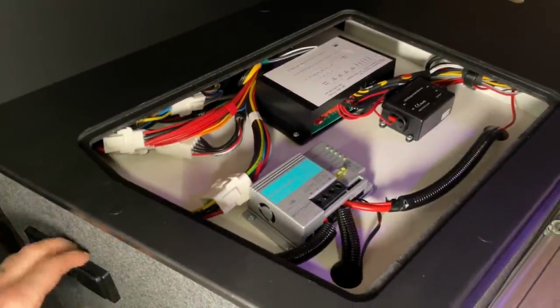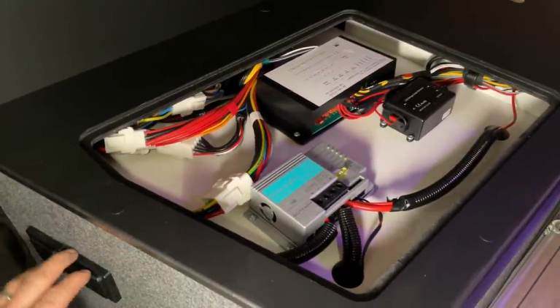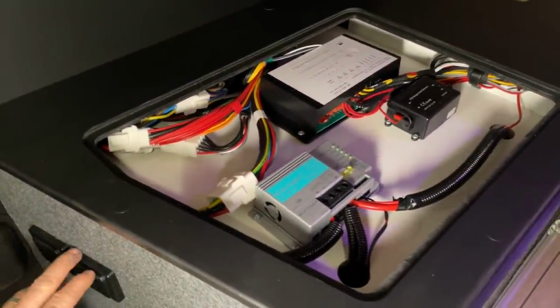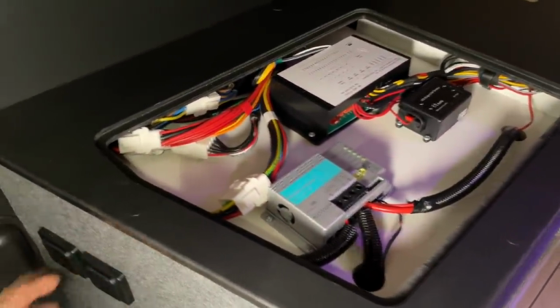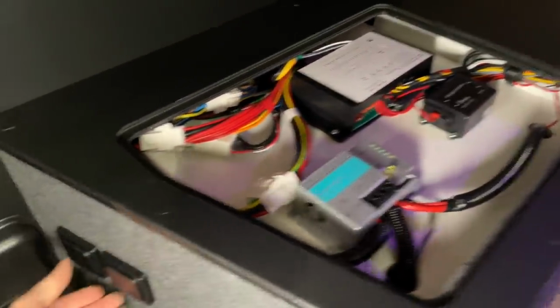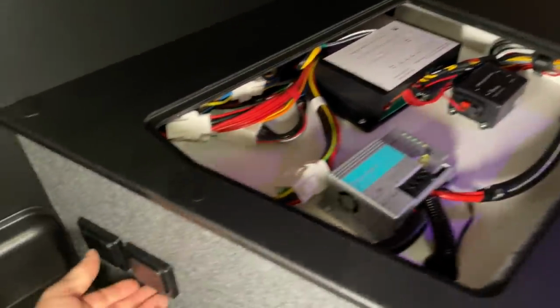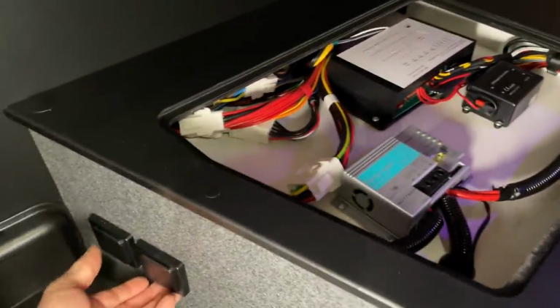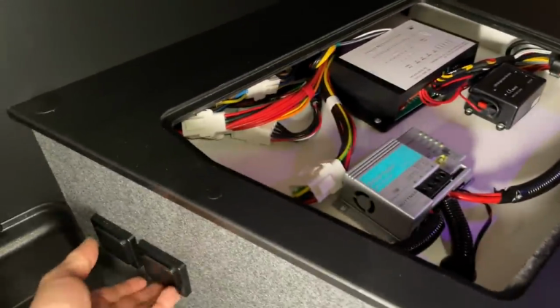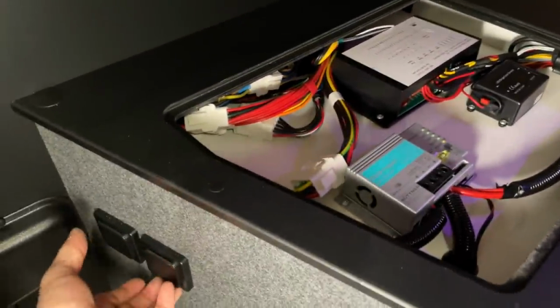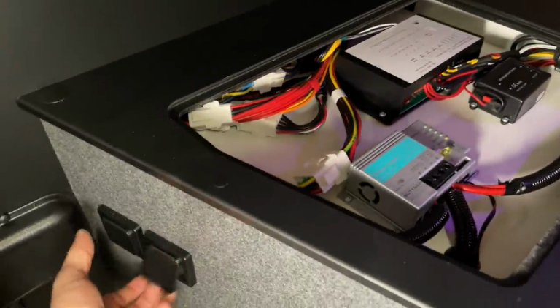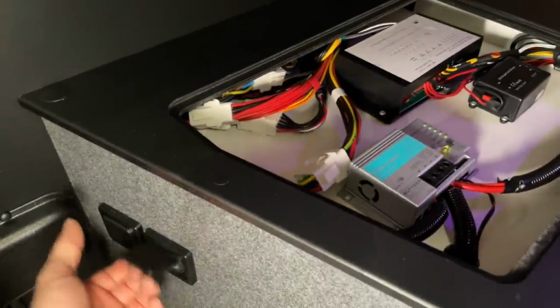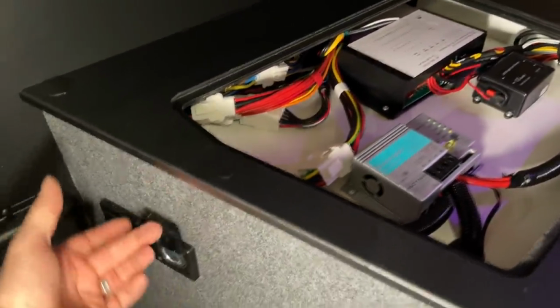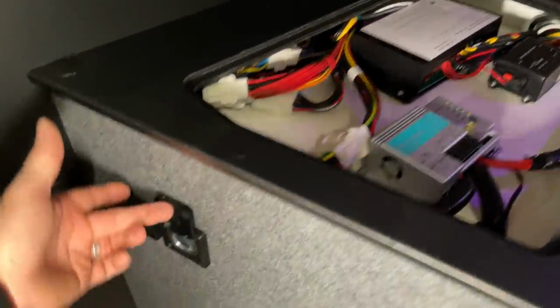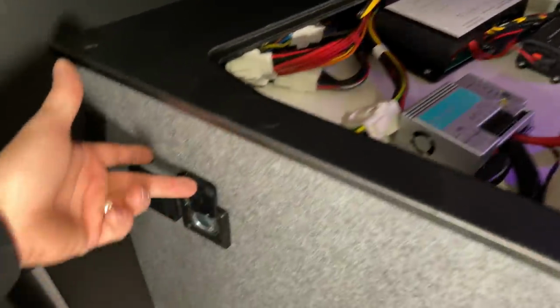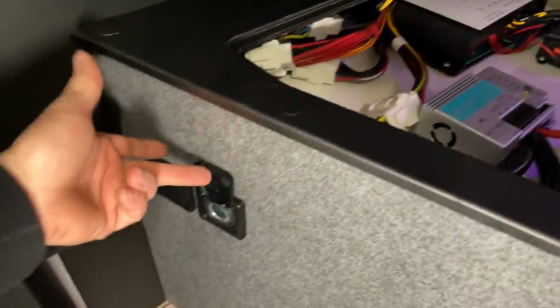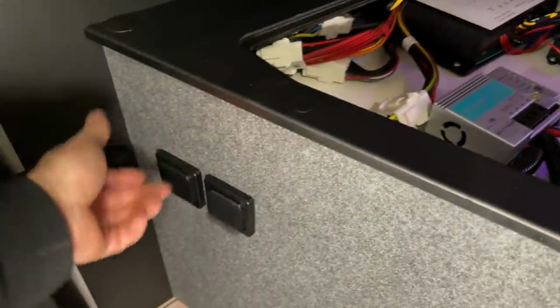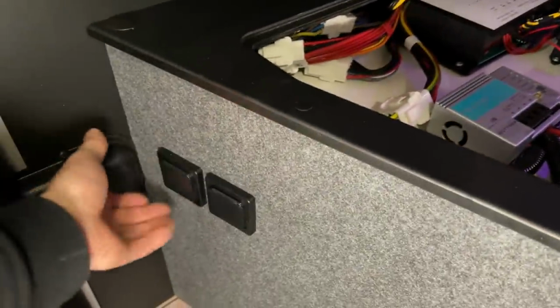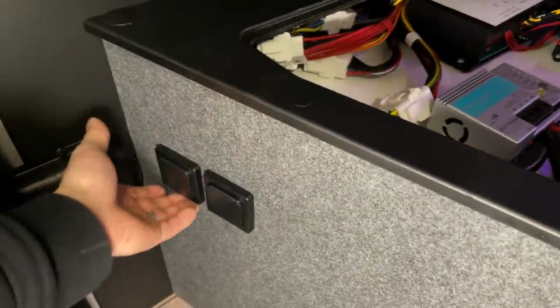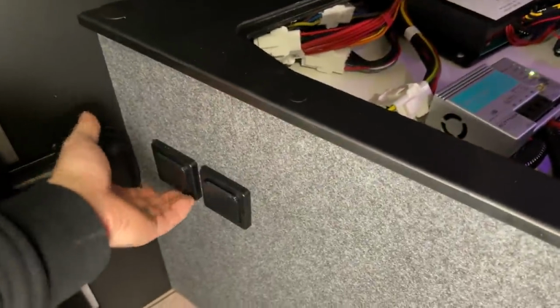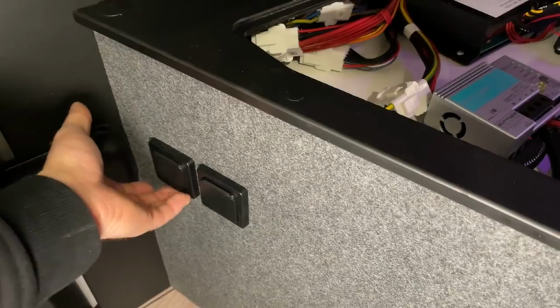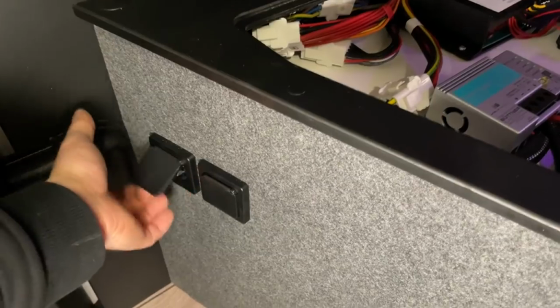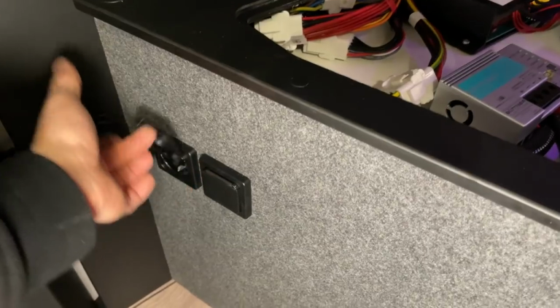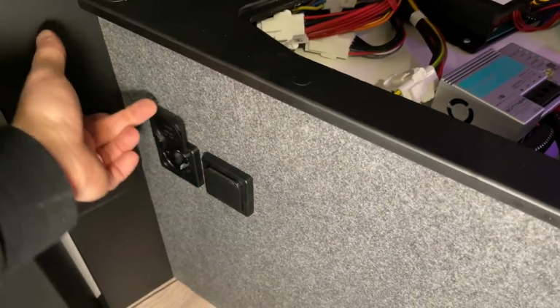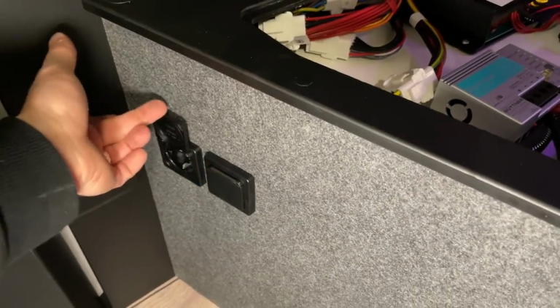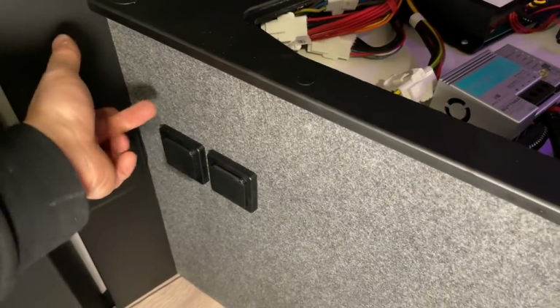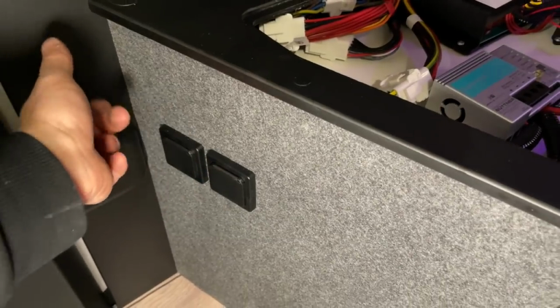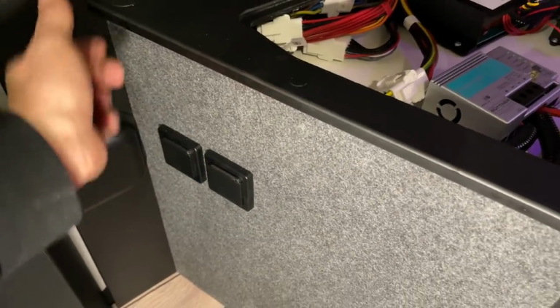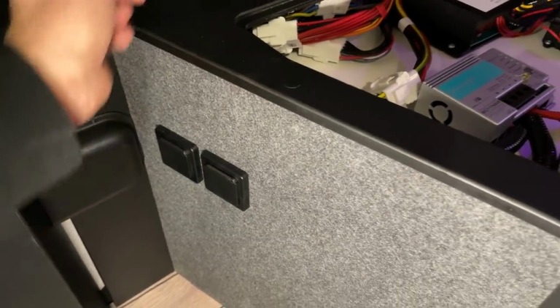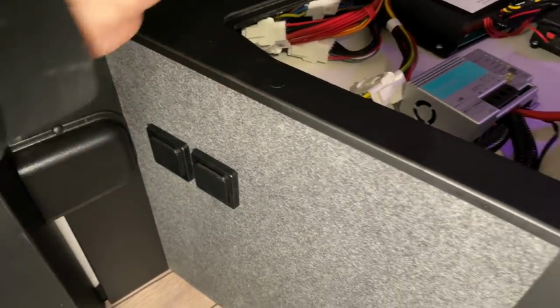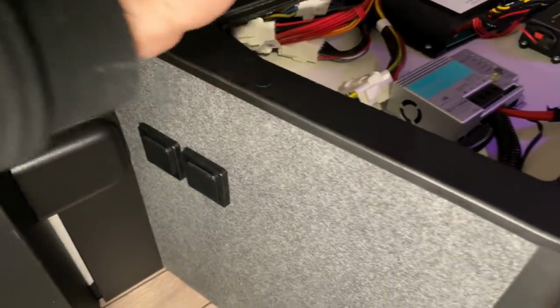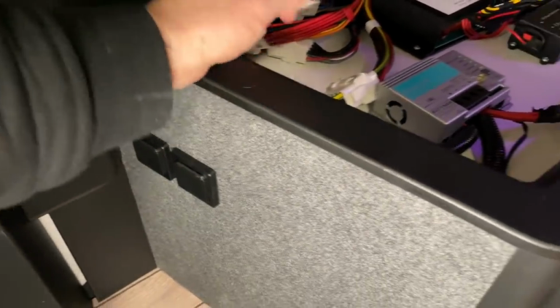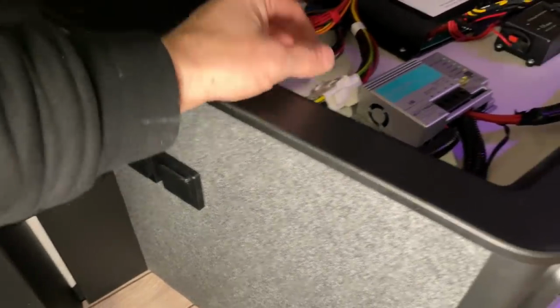Hier haben wir dann noch schöne Außensteckdosen: 12 Volt und 230 Volt.